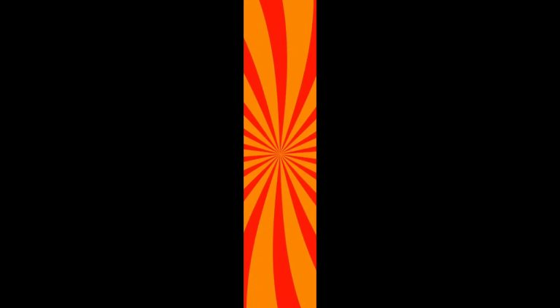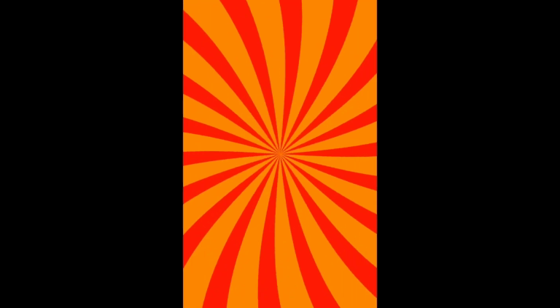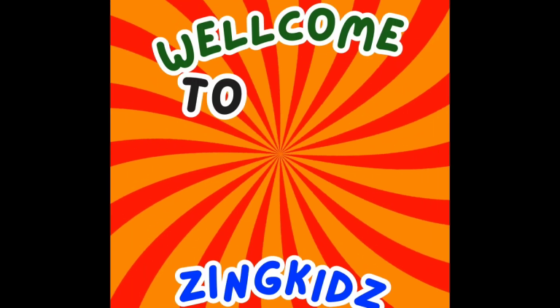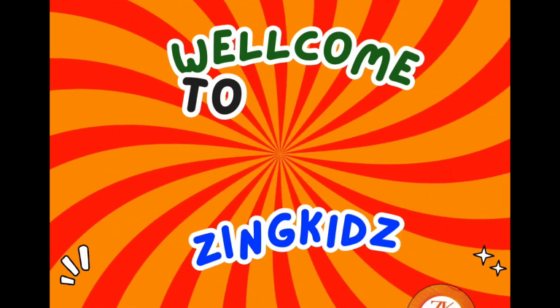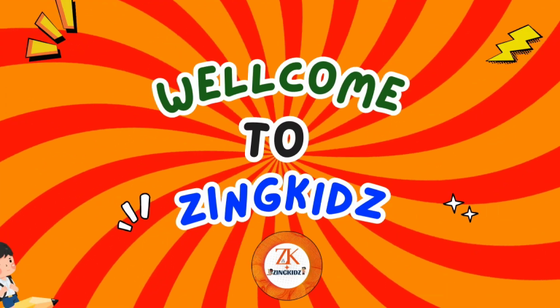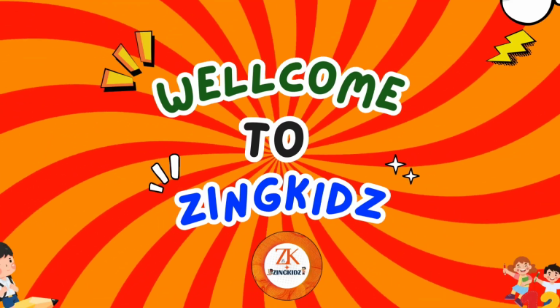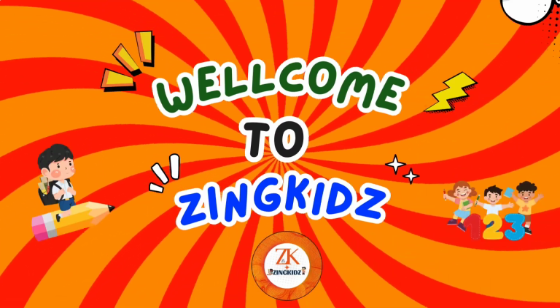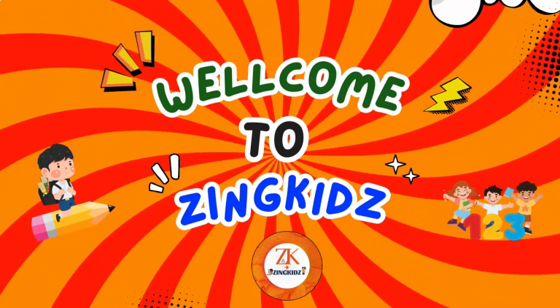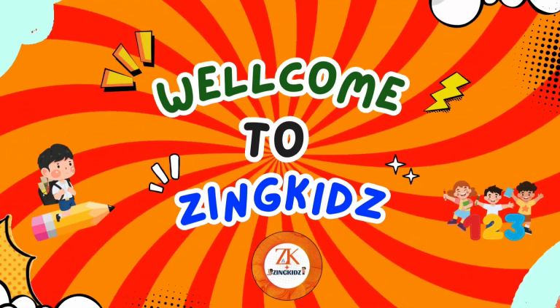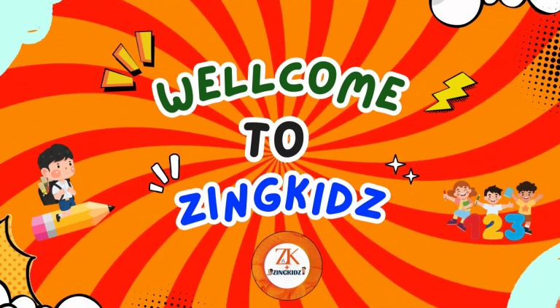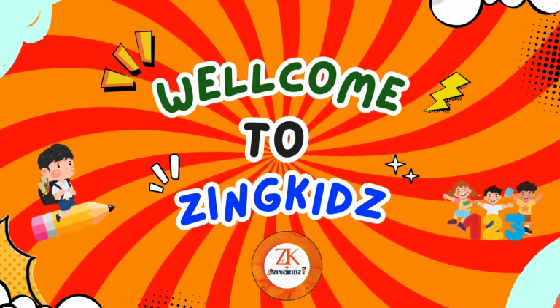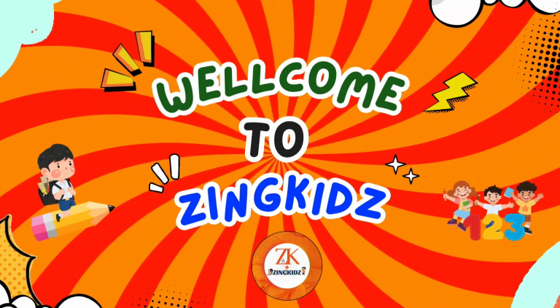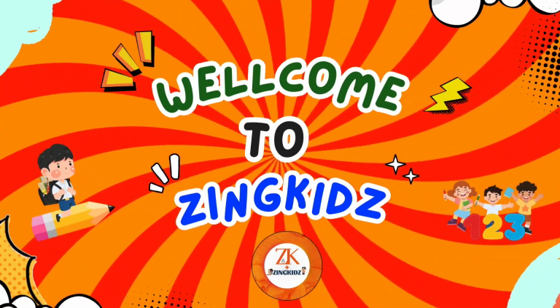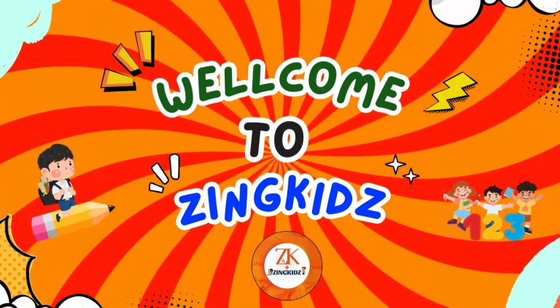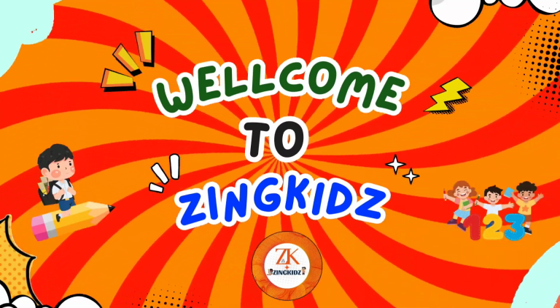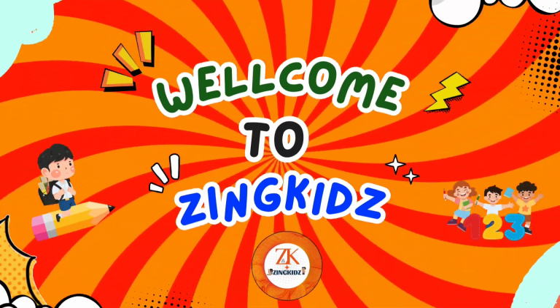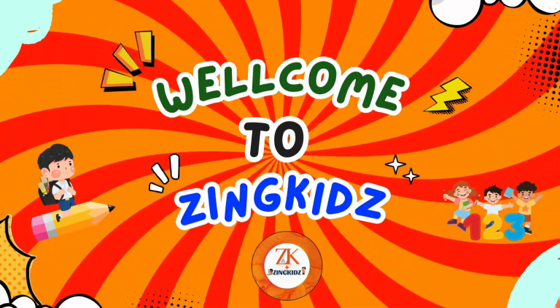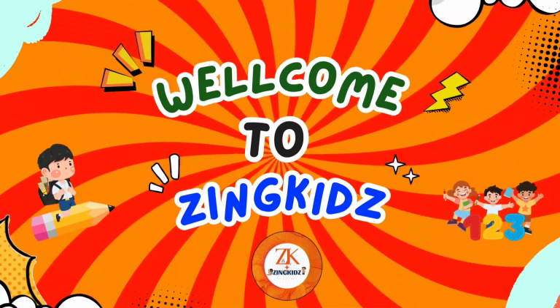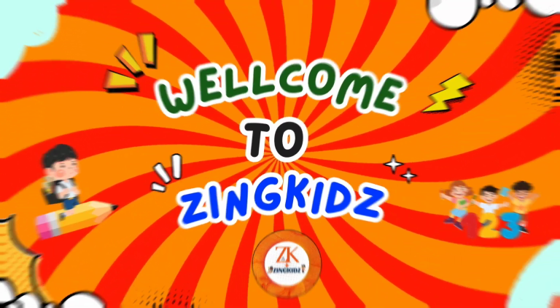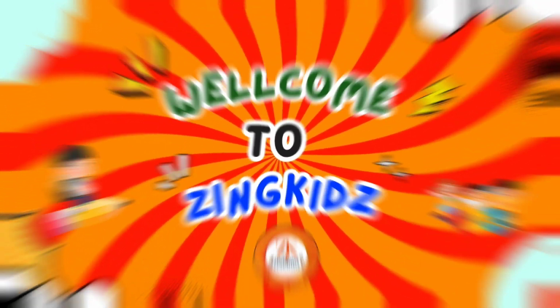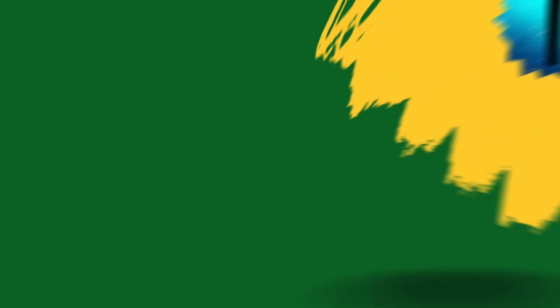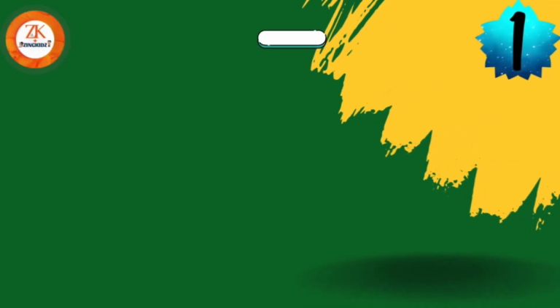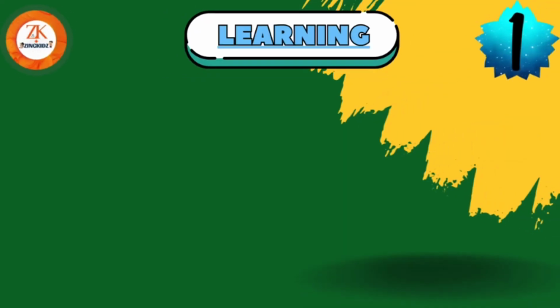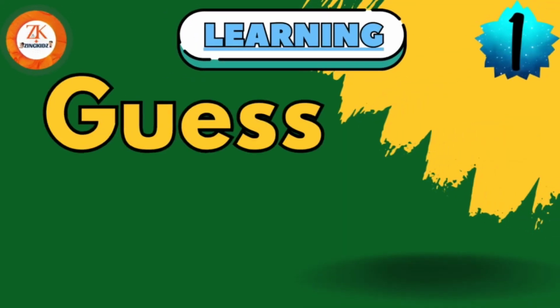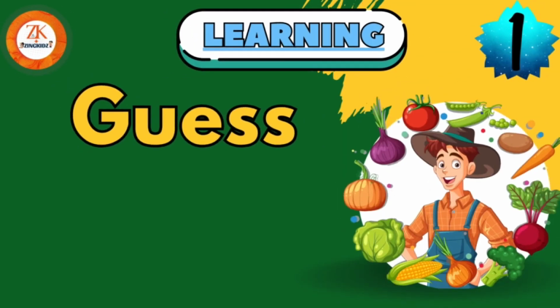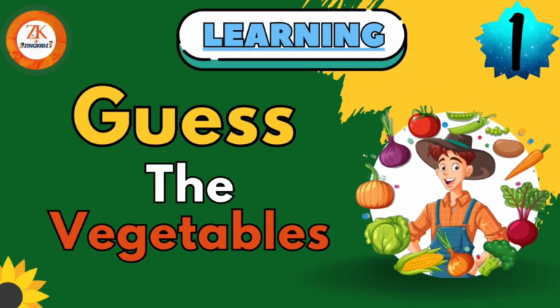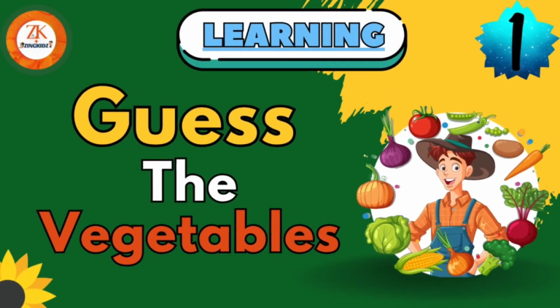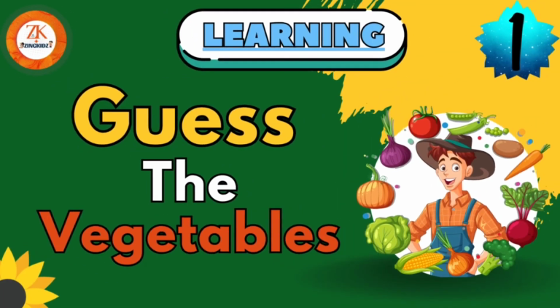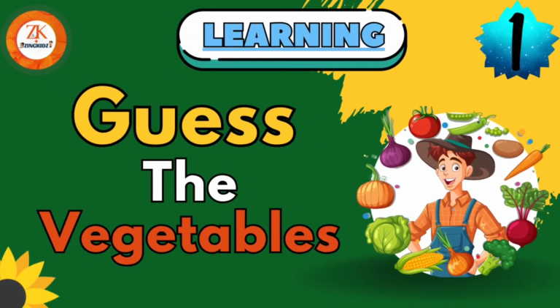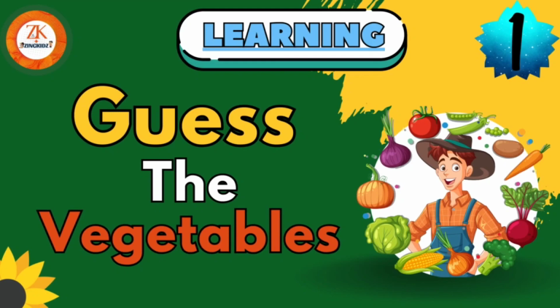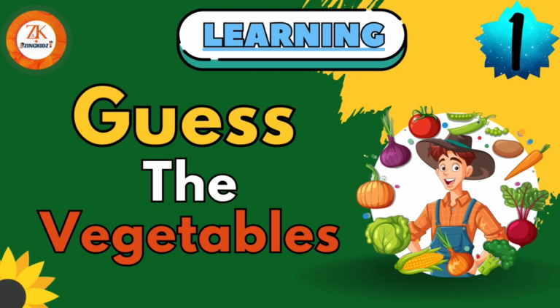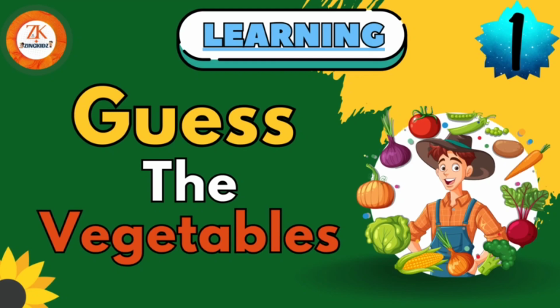Welcome to Zing Kids. Guess the vegetables.